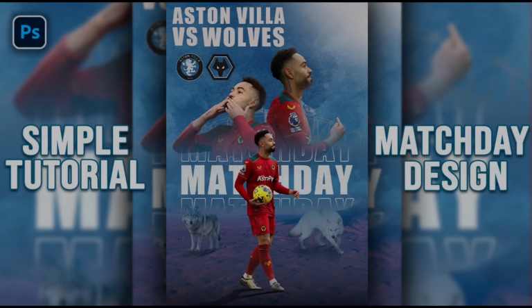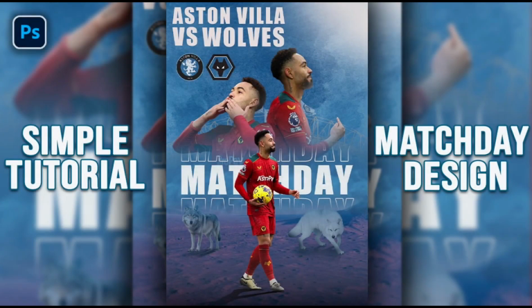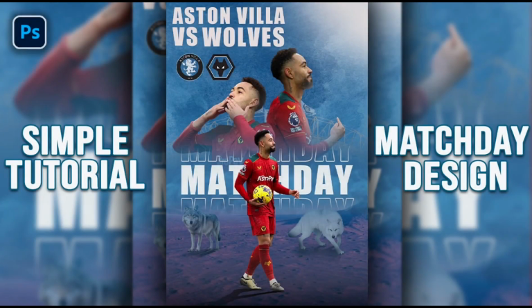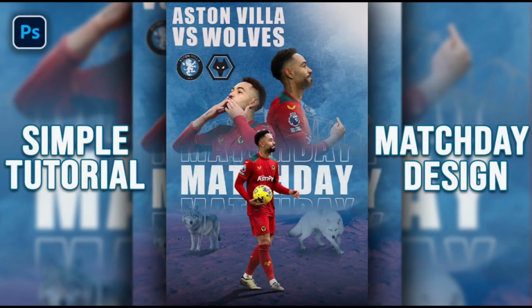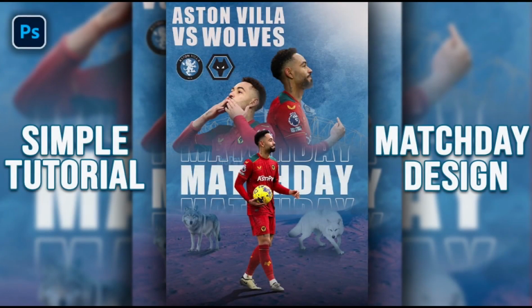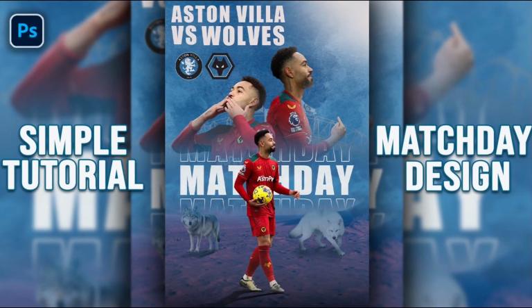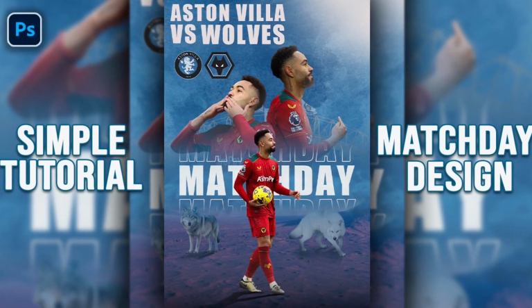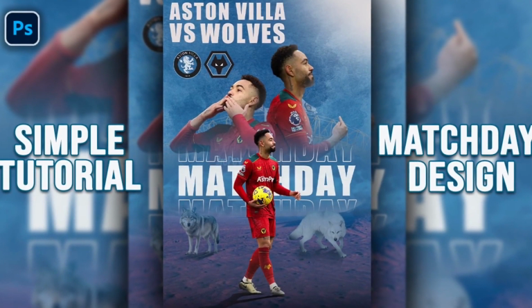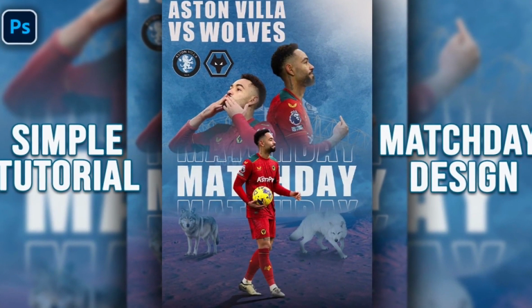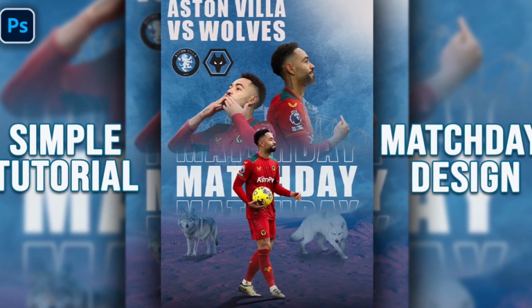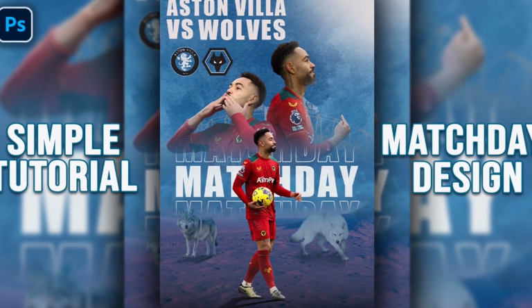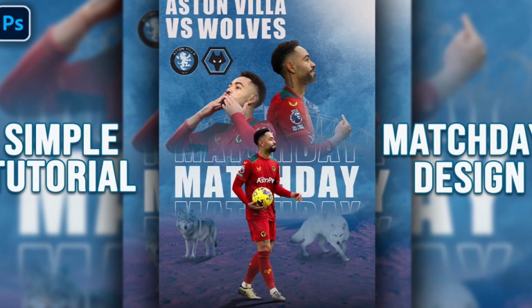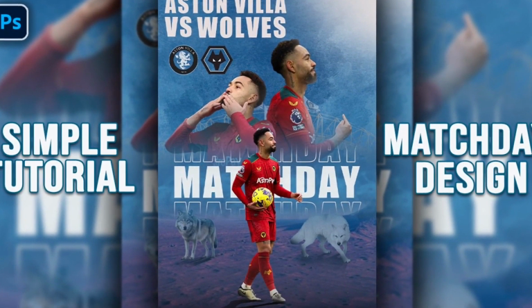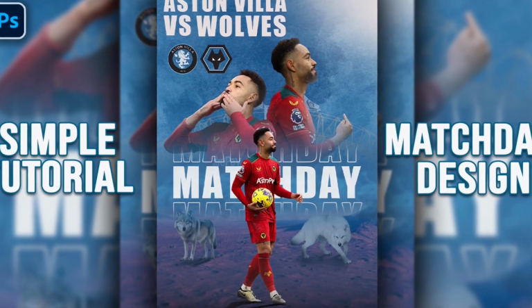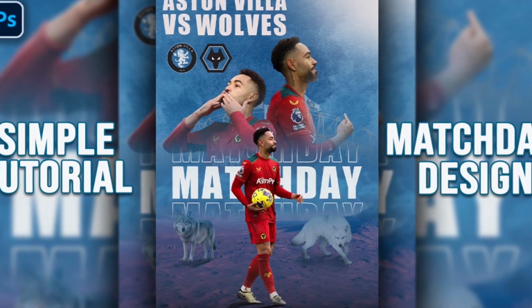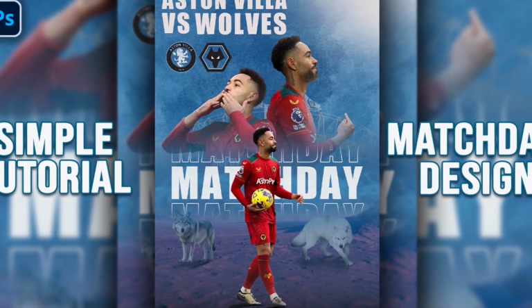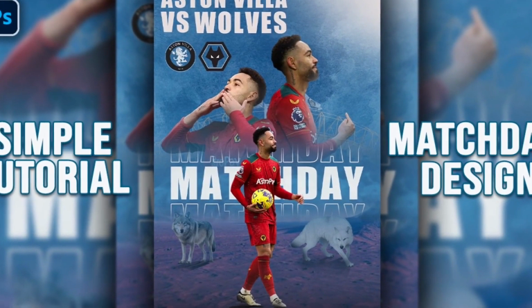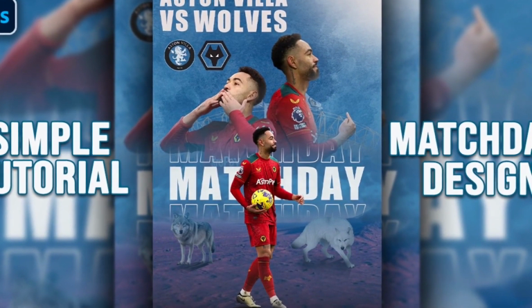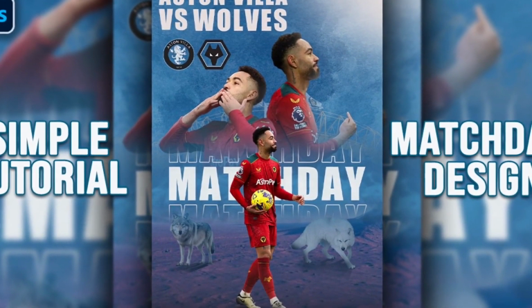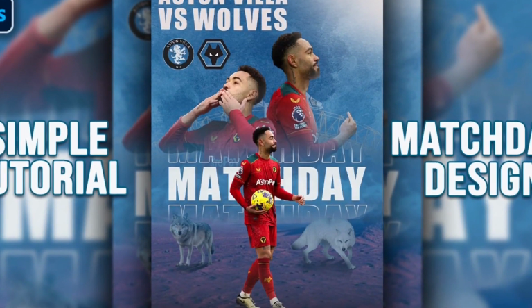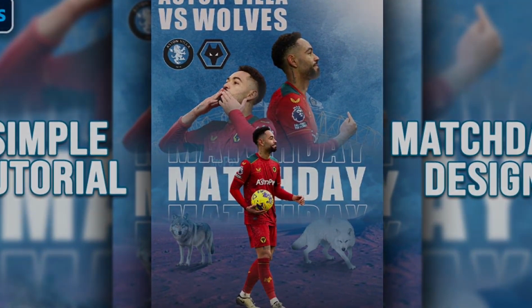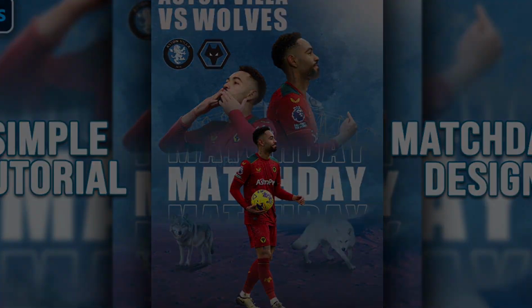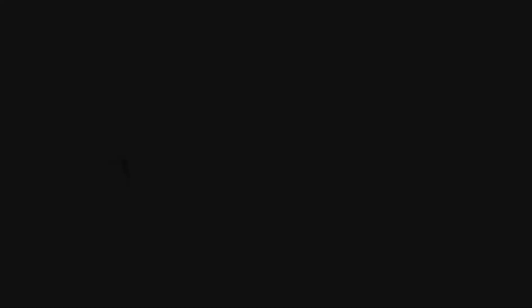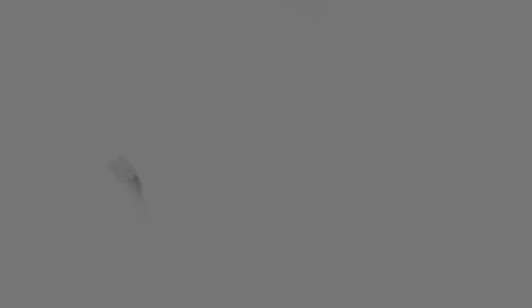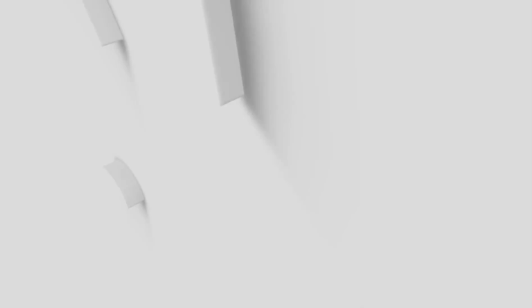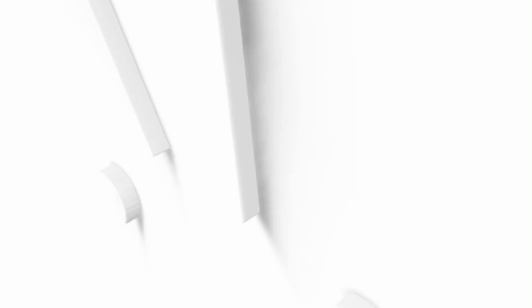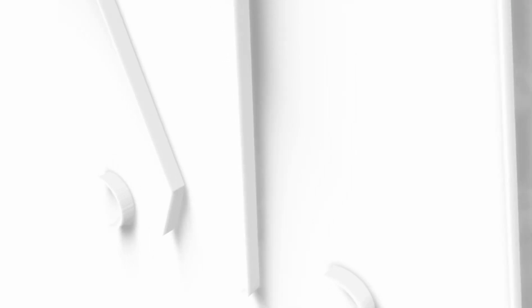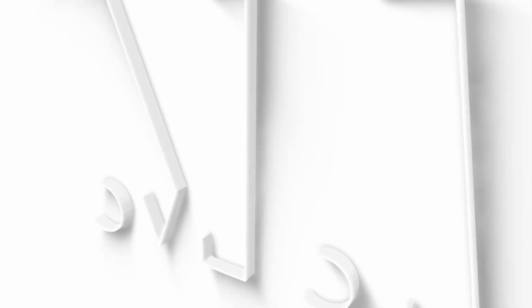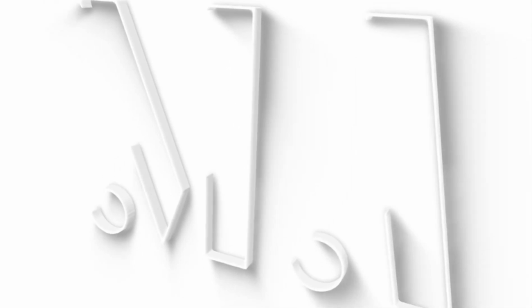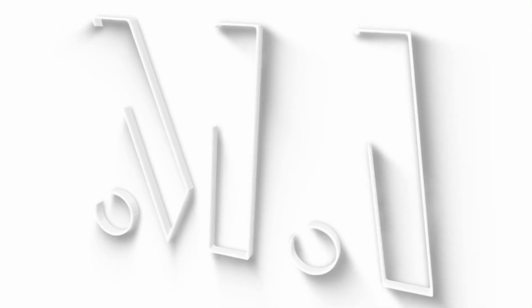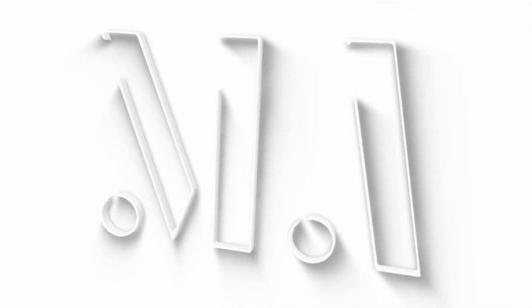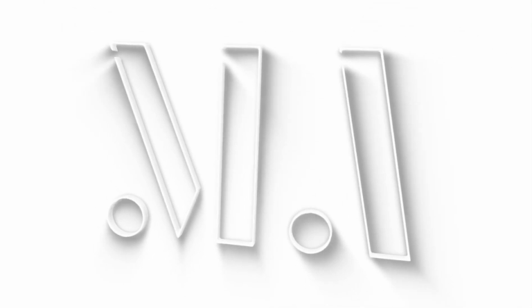Hey guys, welcome to another YouTube video. Mohamed Atiyah with you, and this is a new tutorial.